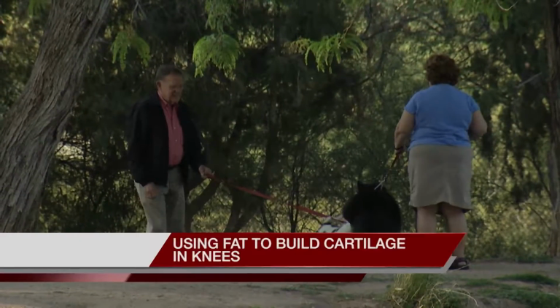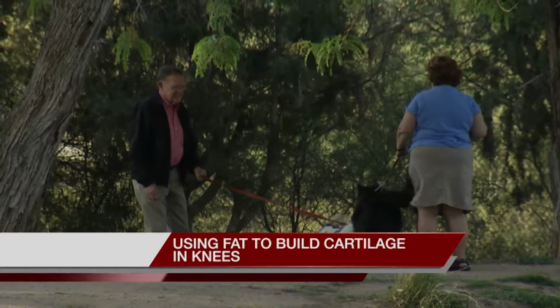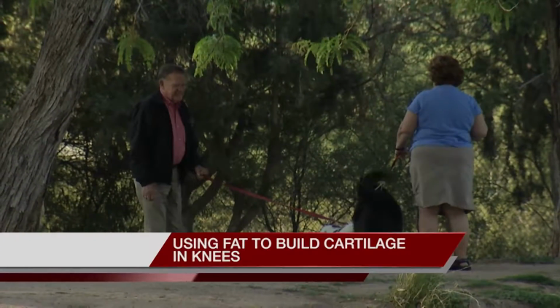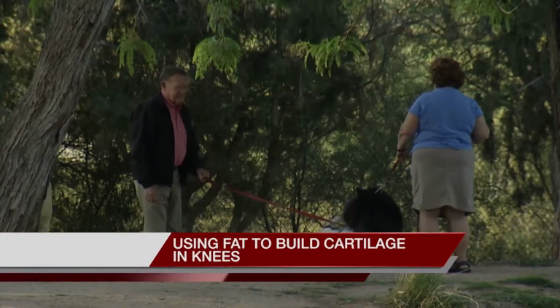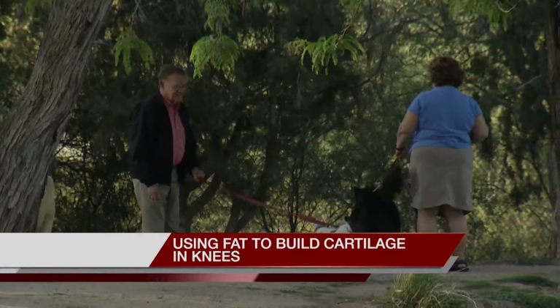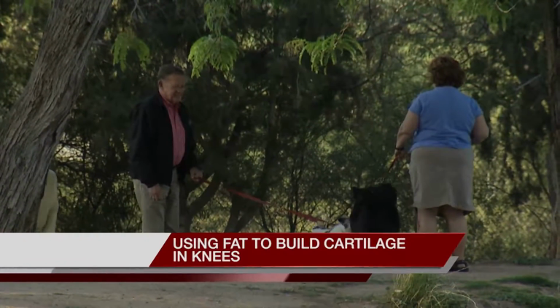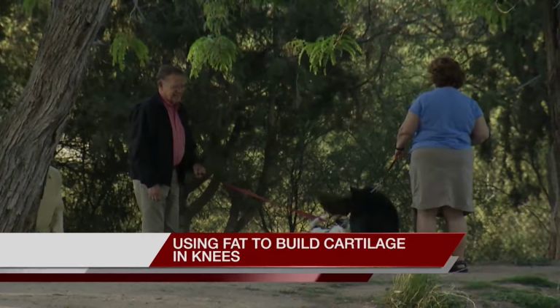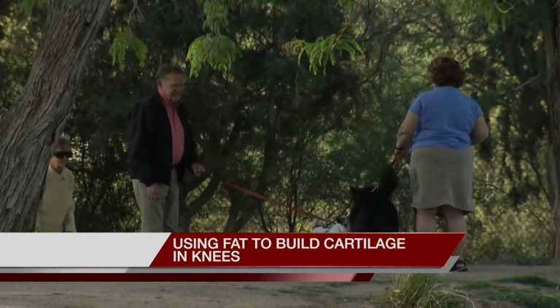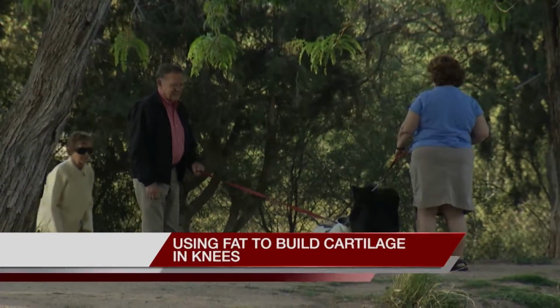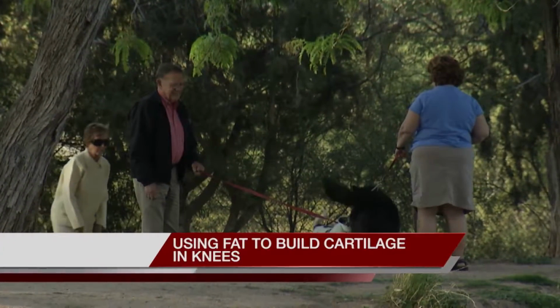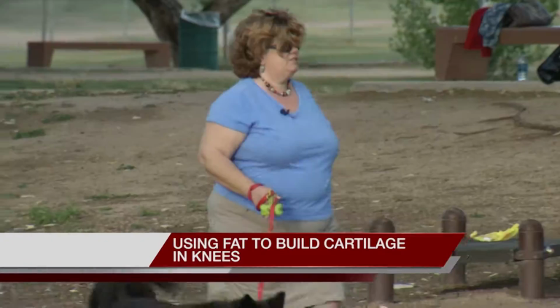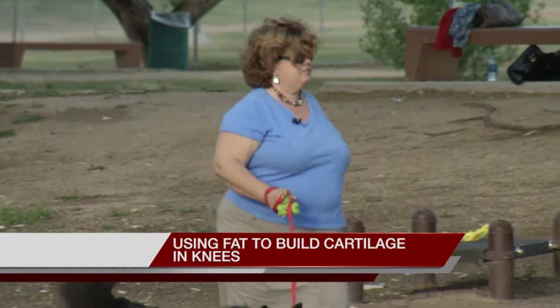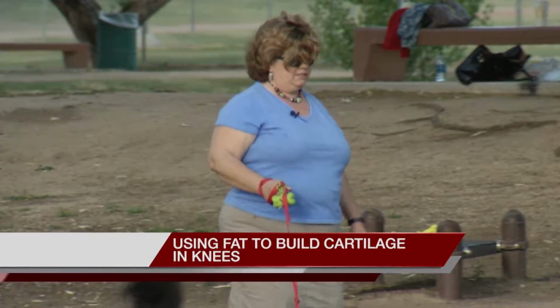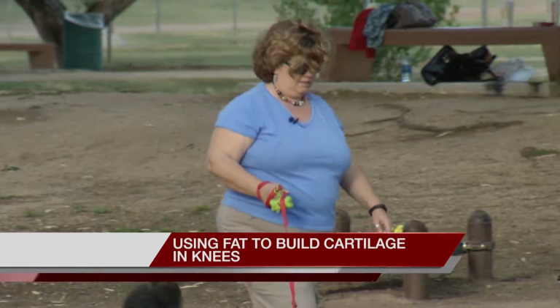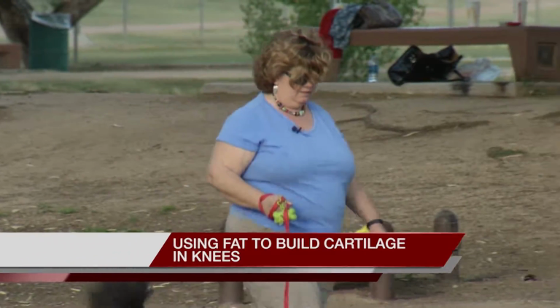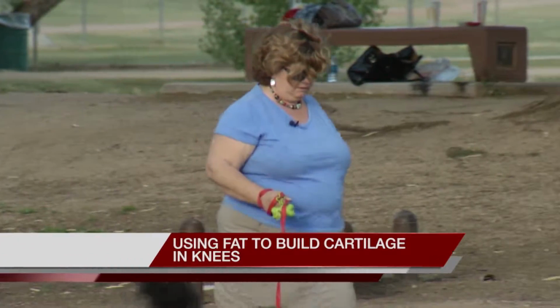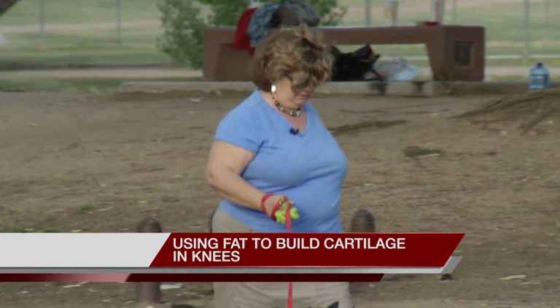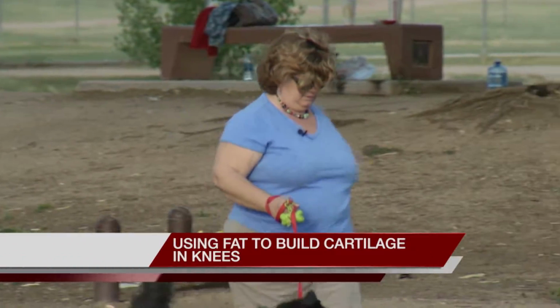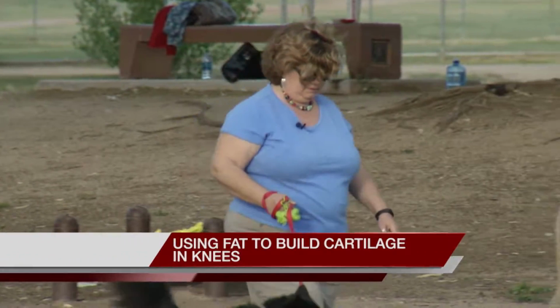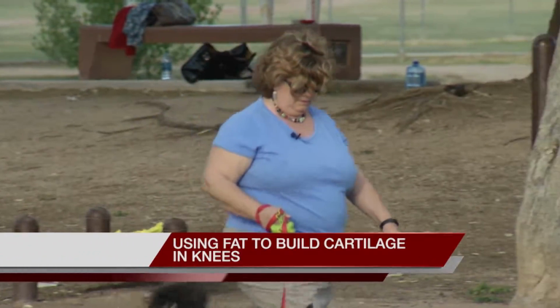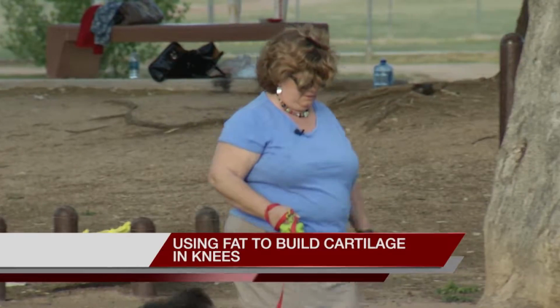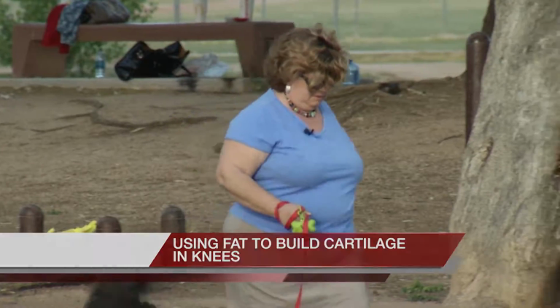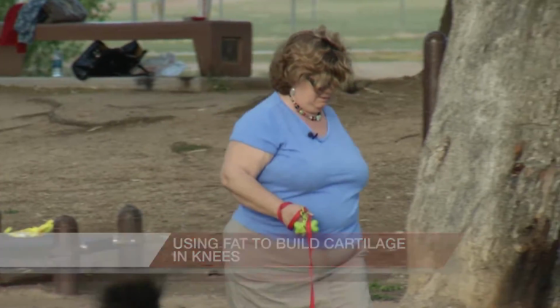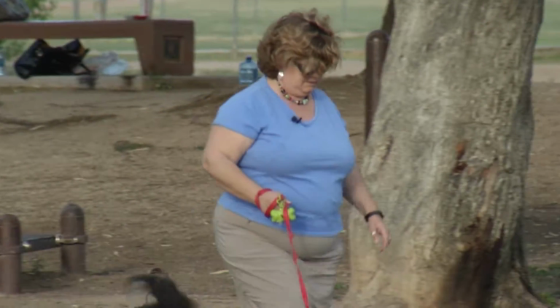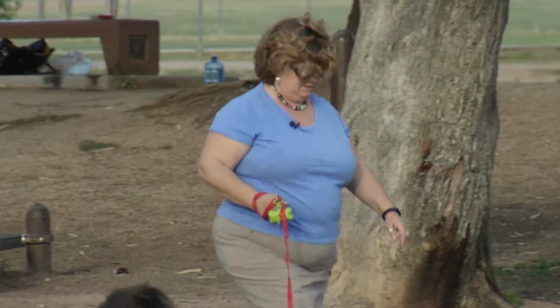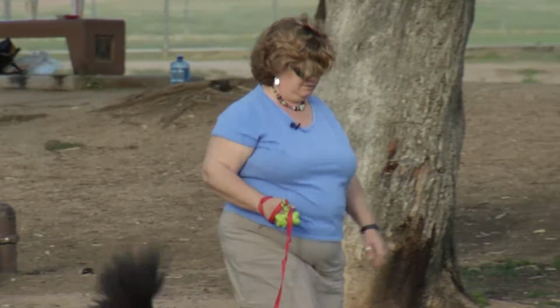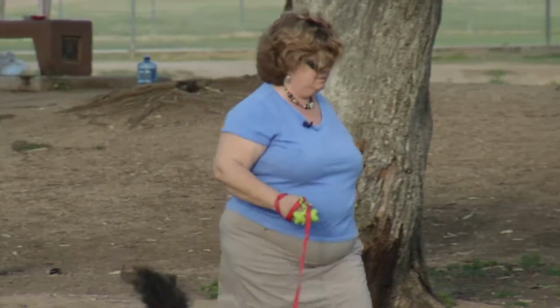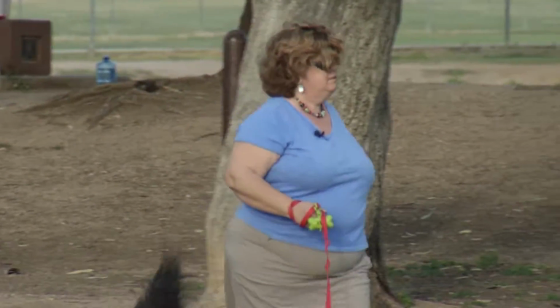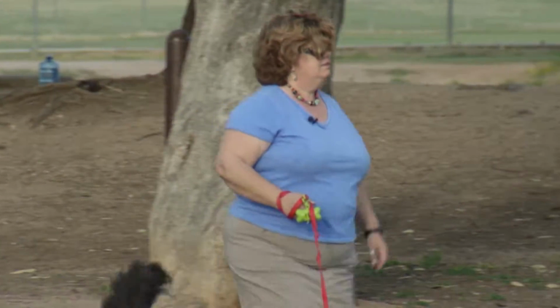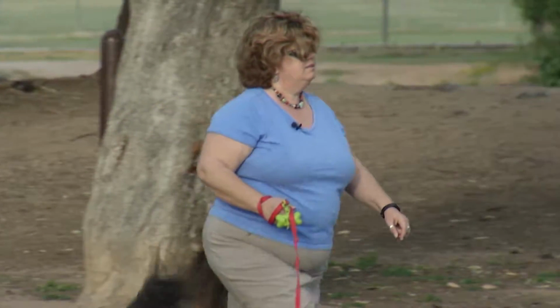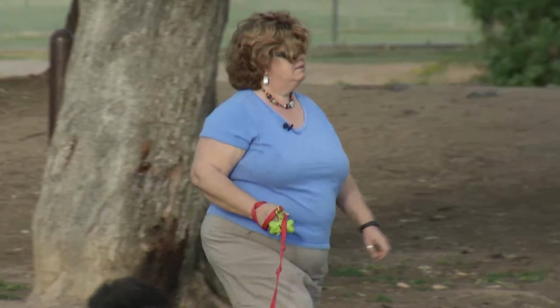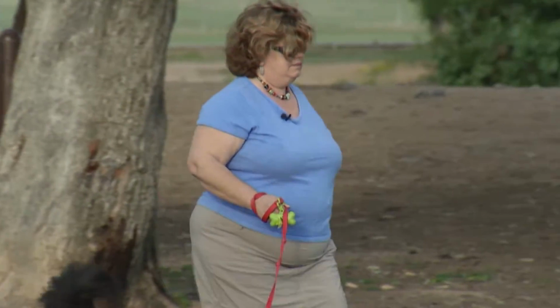Oh my goodness, another cute dog. Cindy Loughran walks with Ellie to ease arthritis pain in one of her knees.